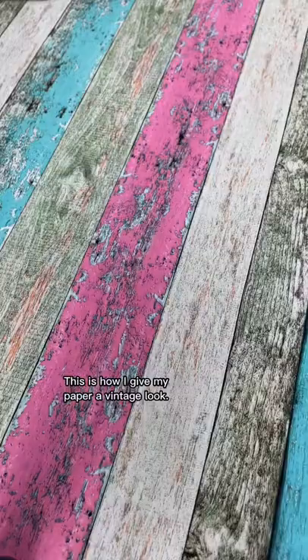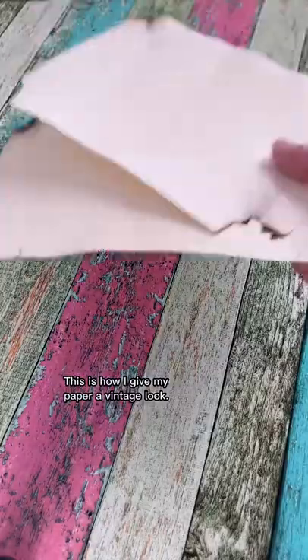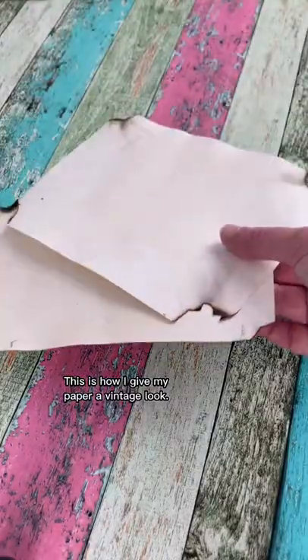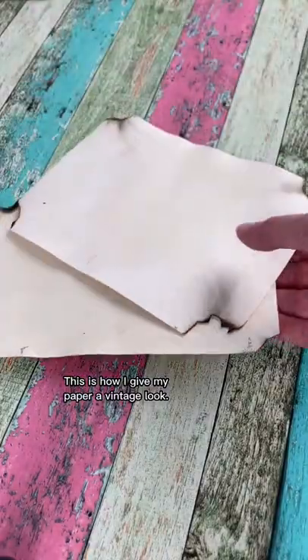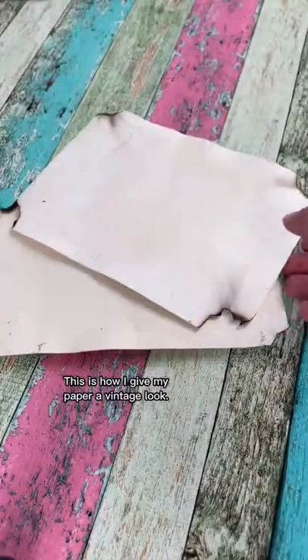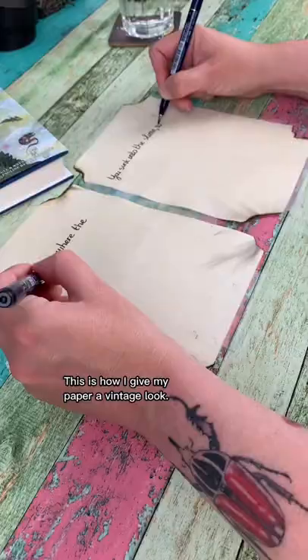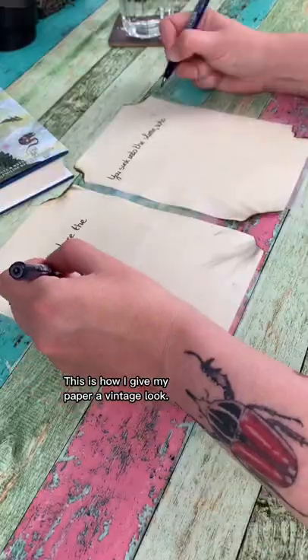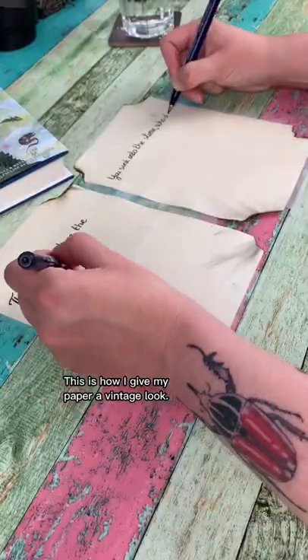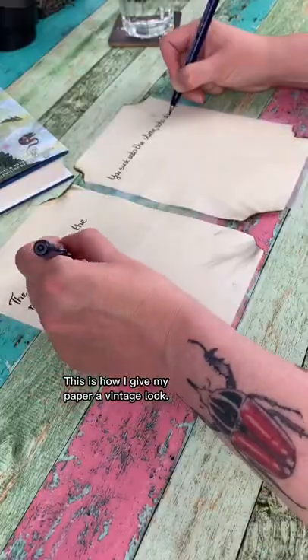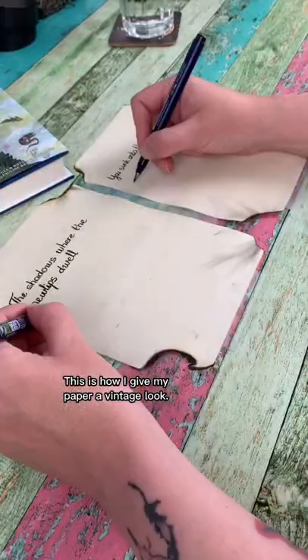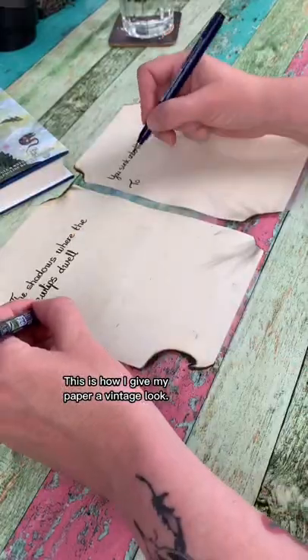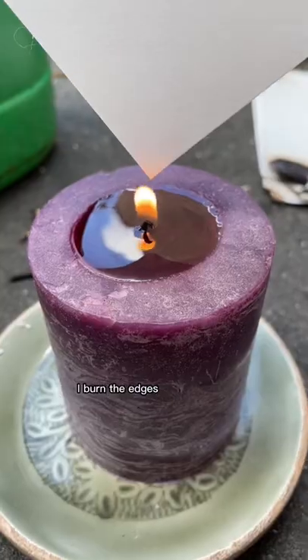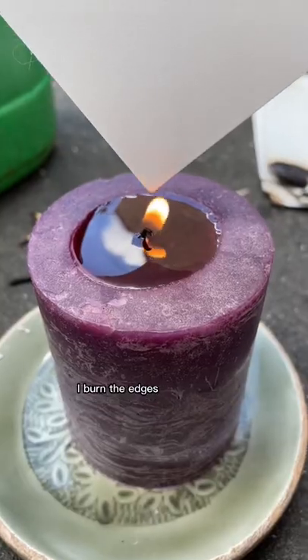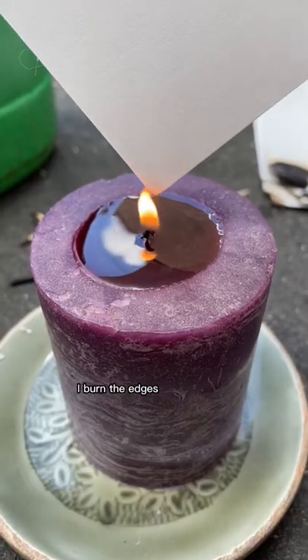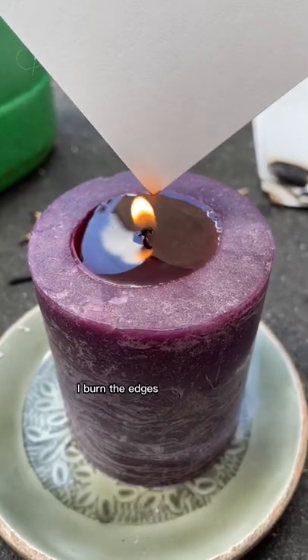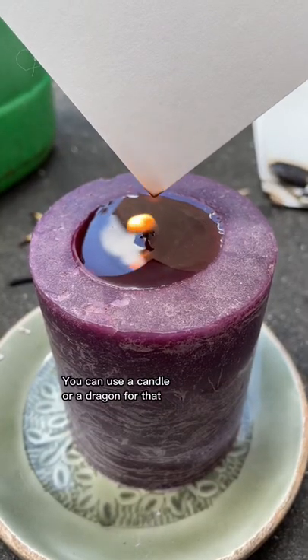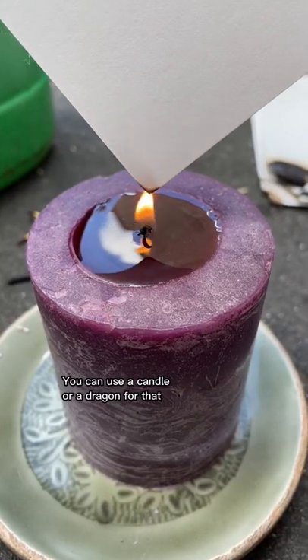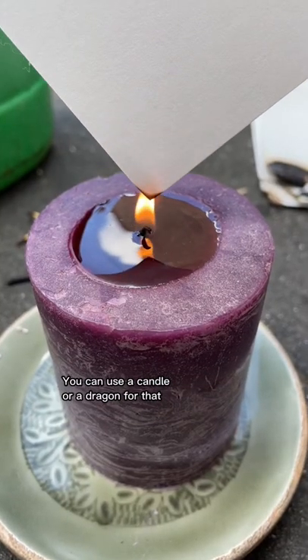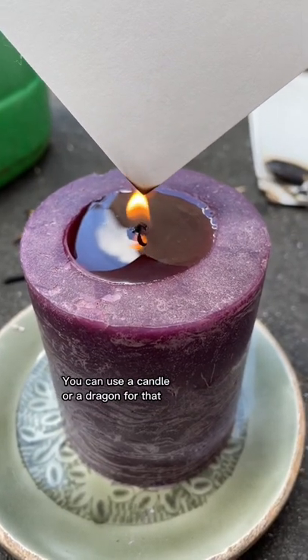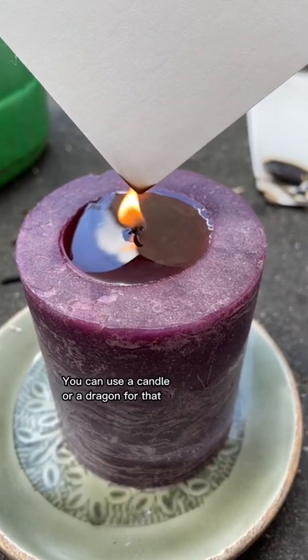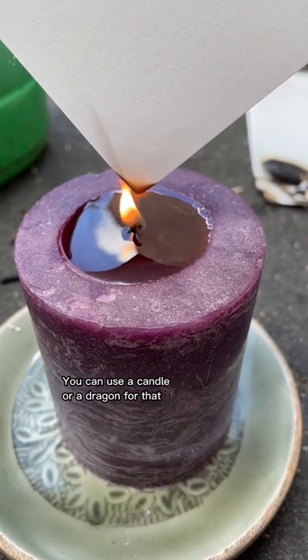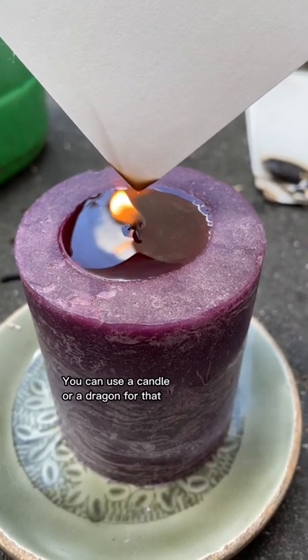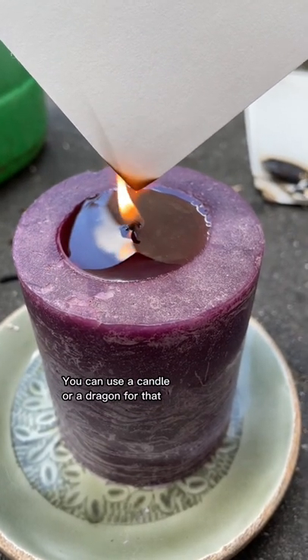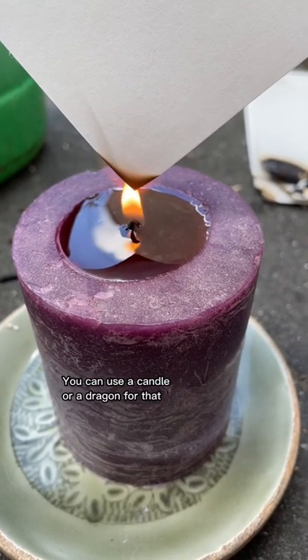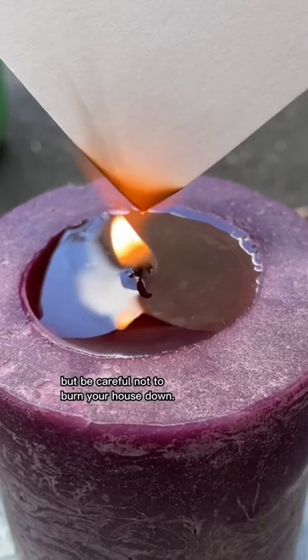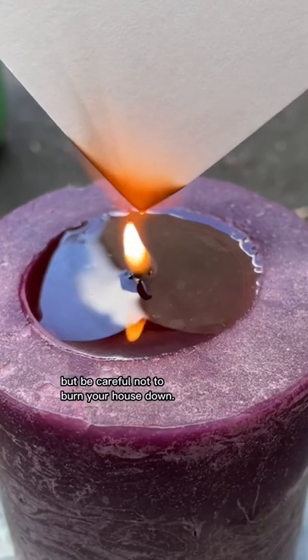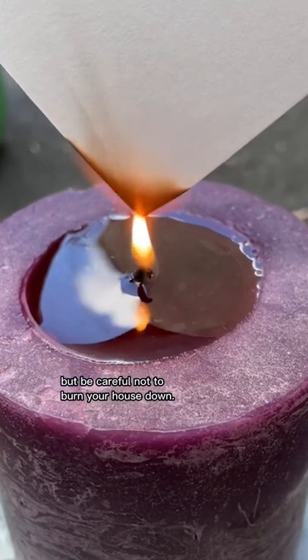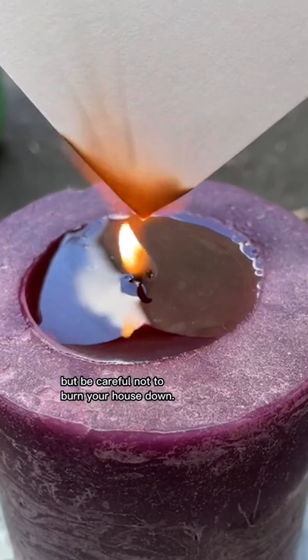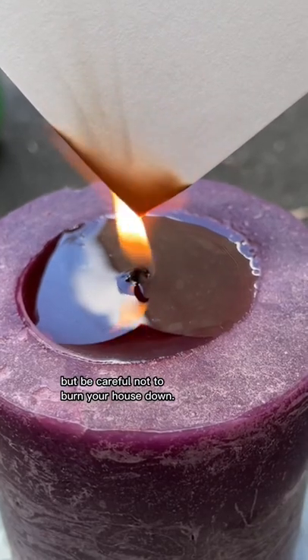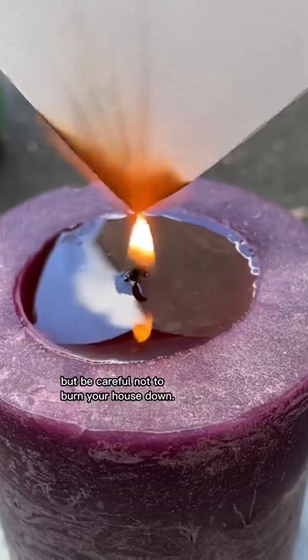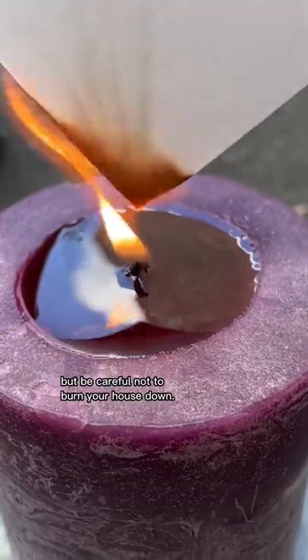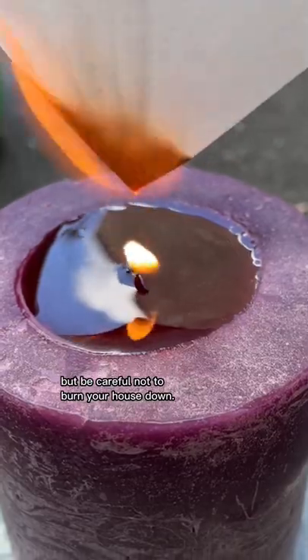This is how I give my paper a vintage look. I burn the edges. You can use a candle or a lighter for that, but be careful not to burn your house down.